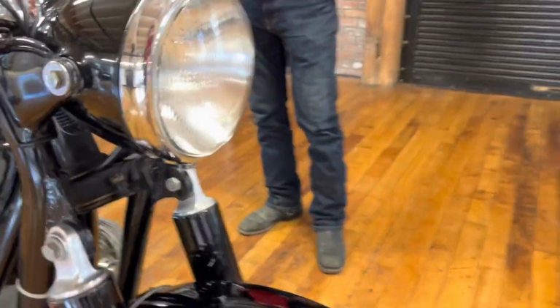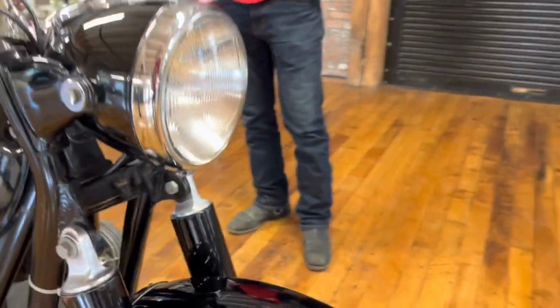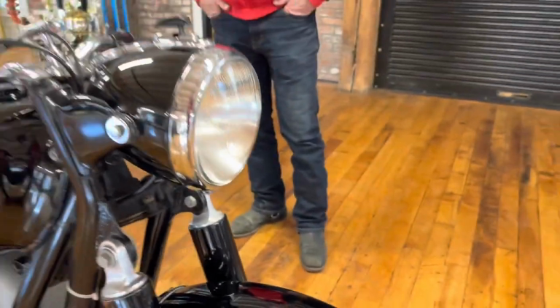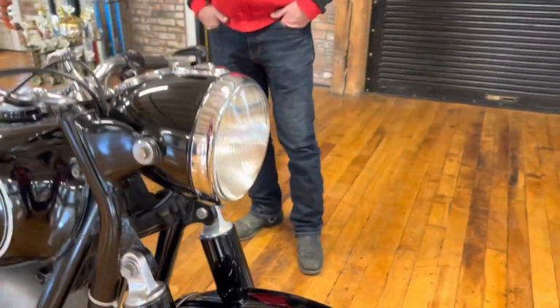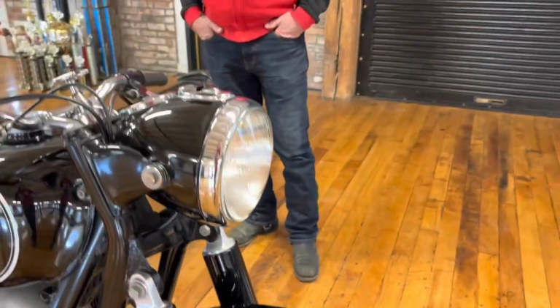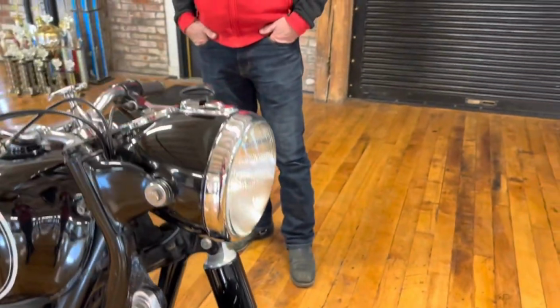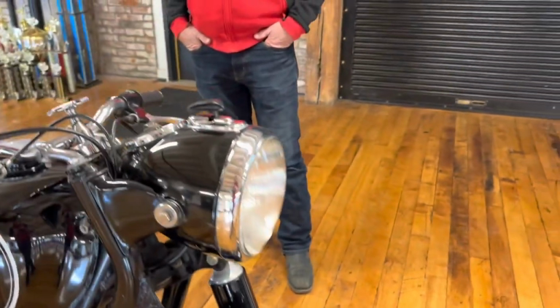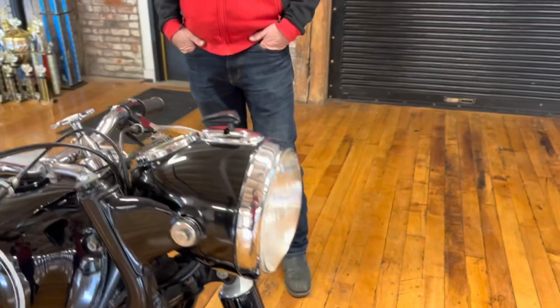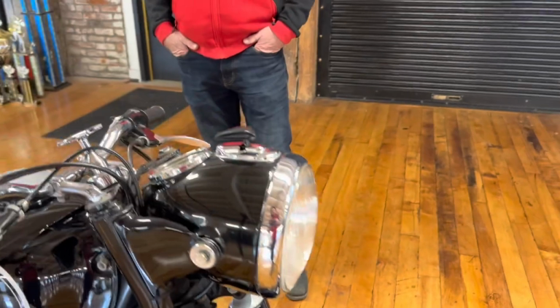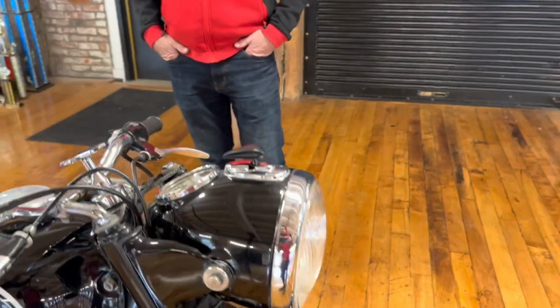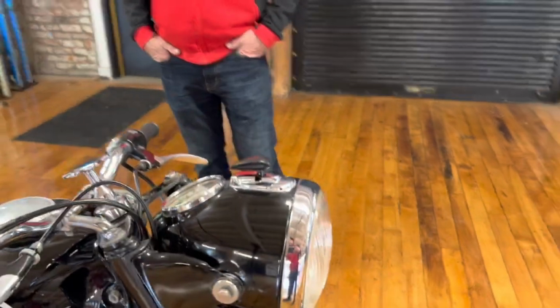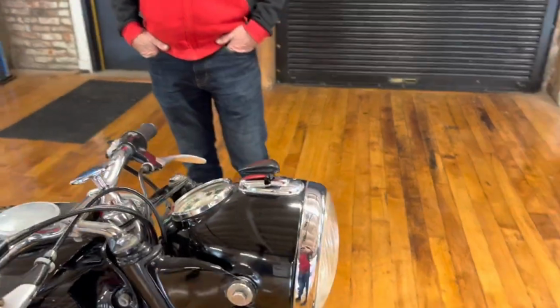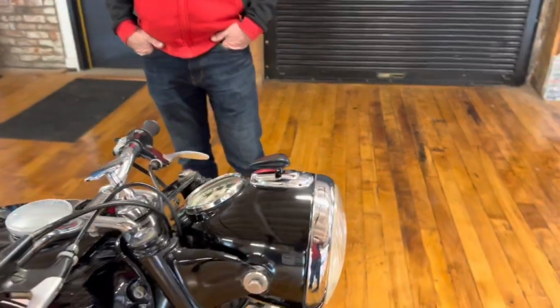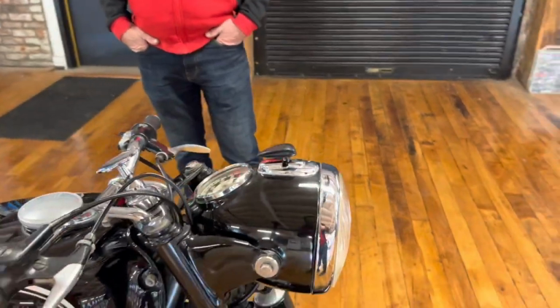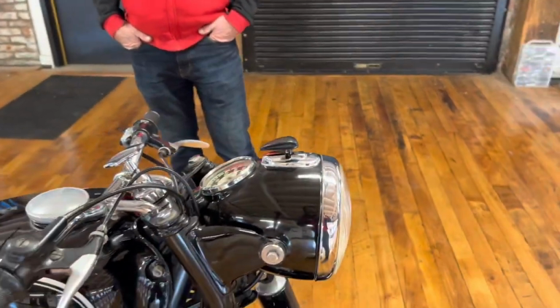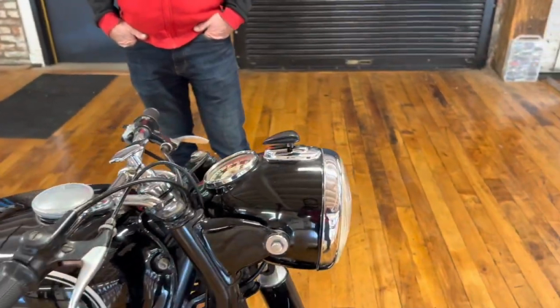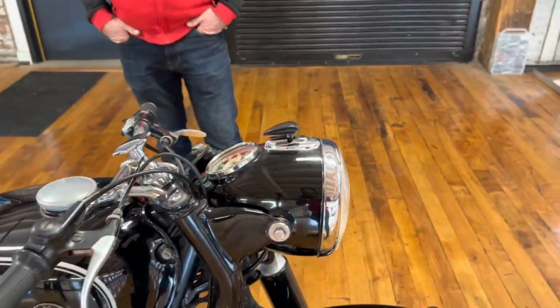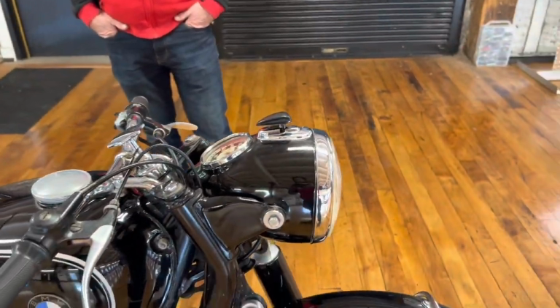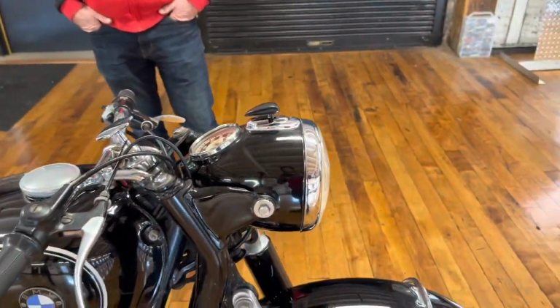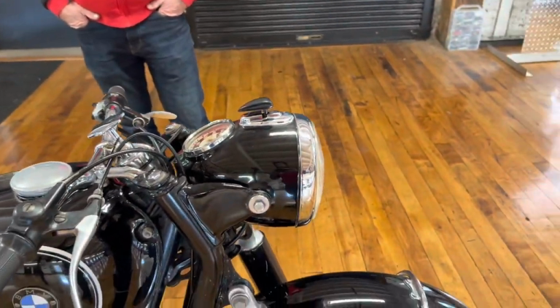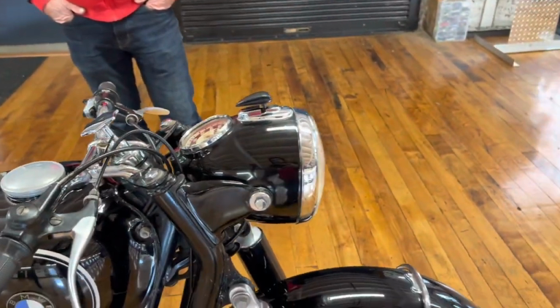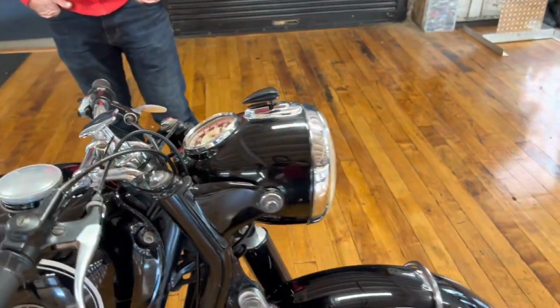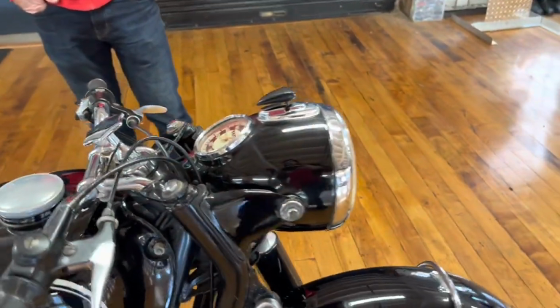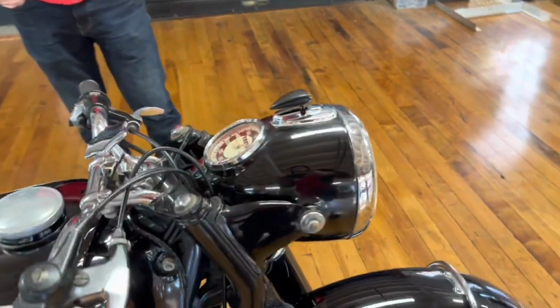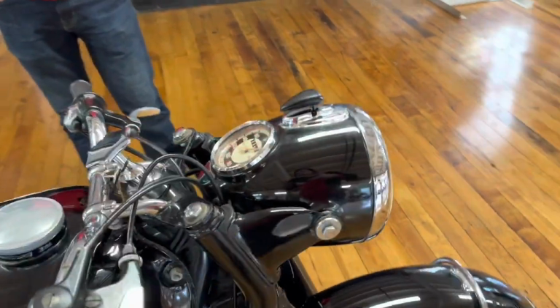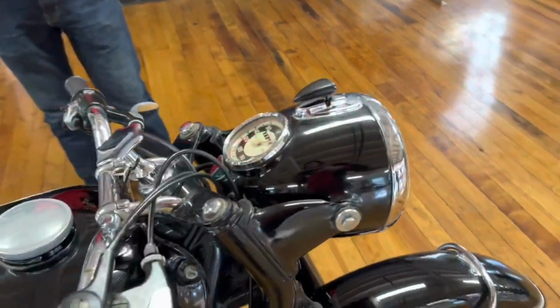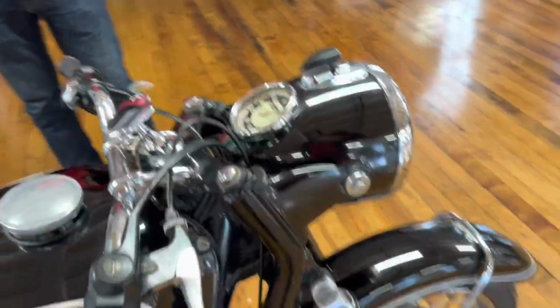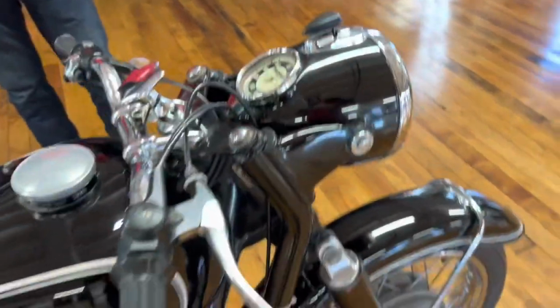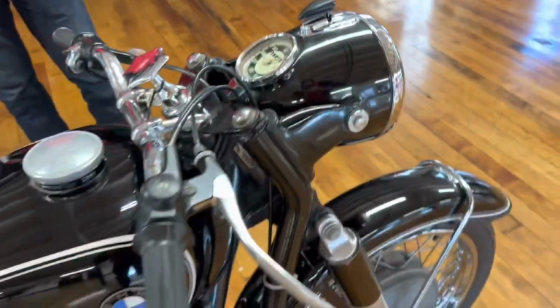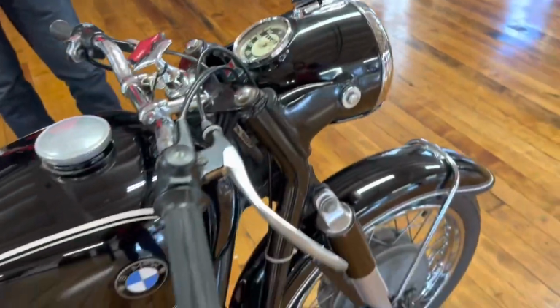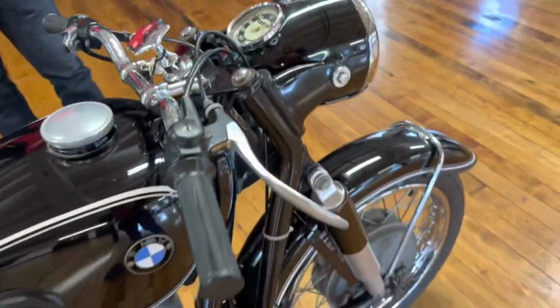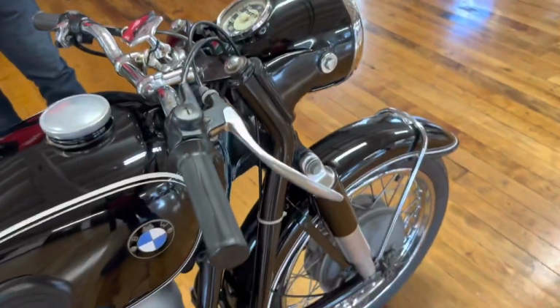It has not gone through our service department. There's zero touch-up on this bike anywhere. Check out the original chrome on the front wheel — just remarkable. Newer period-correct tires. Front fender's intact. All the lights work. Speedometer, odometer in functional condition.